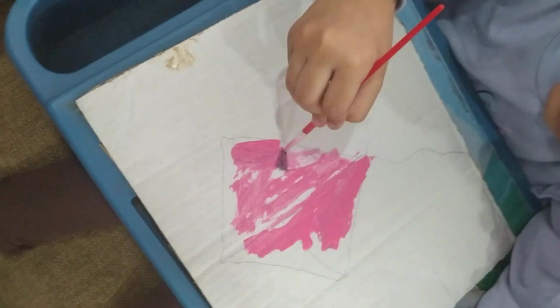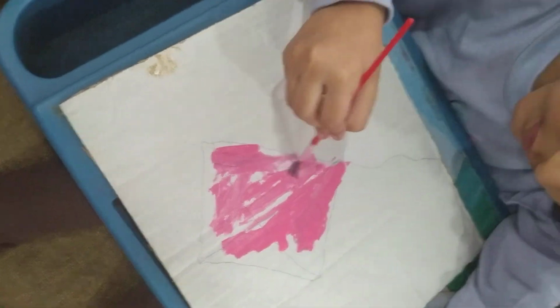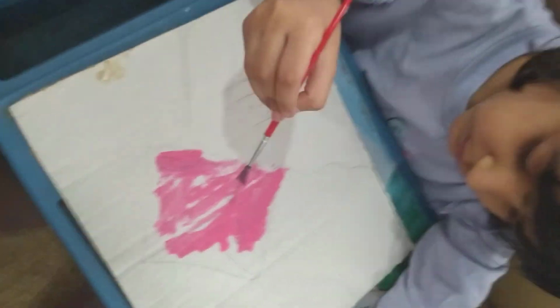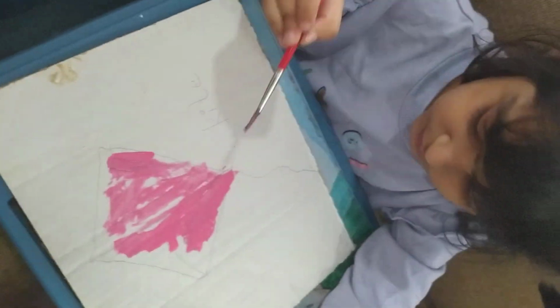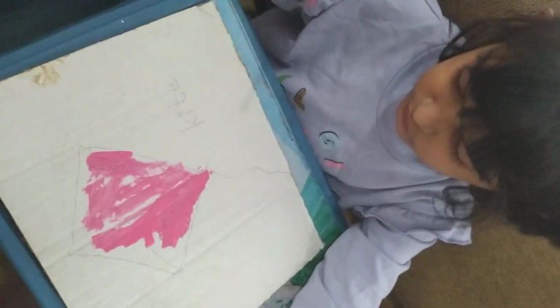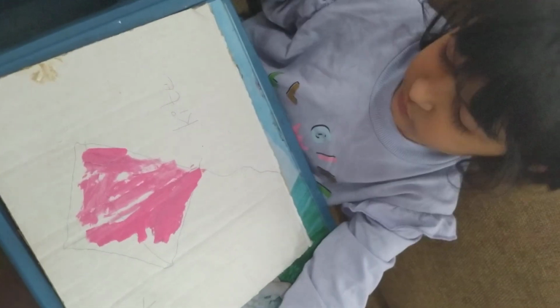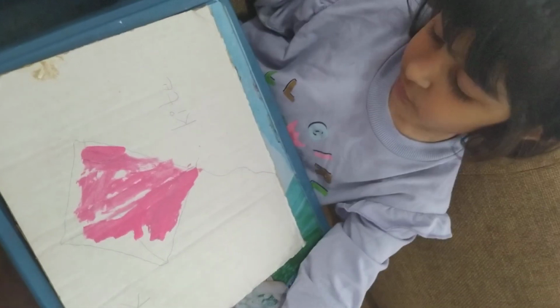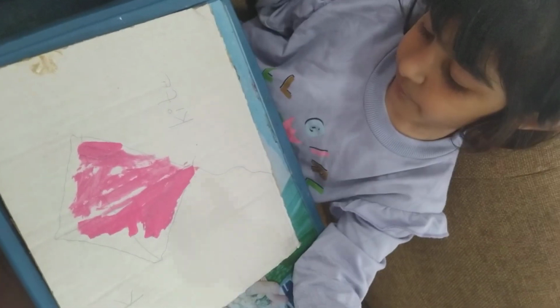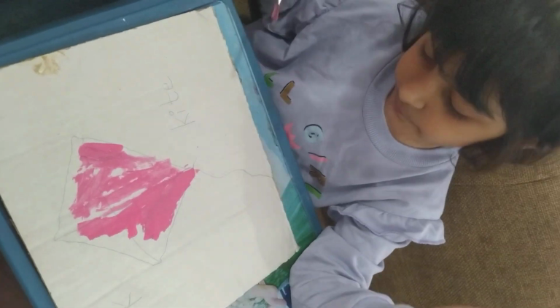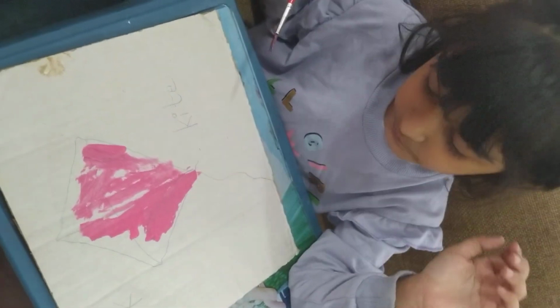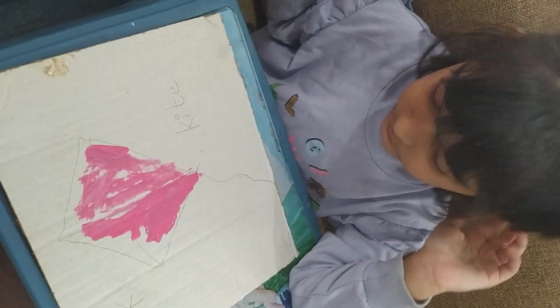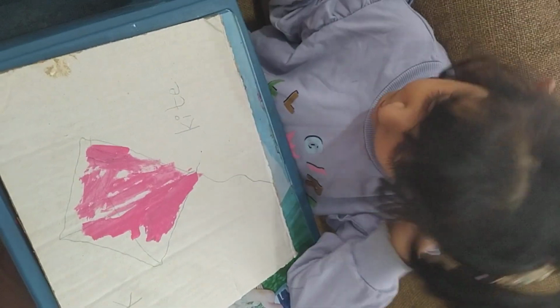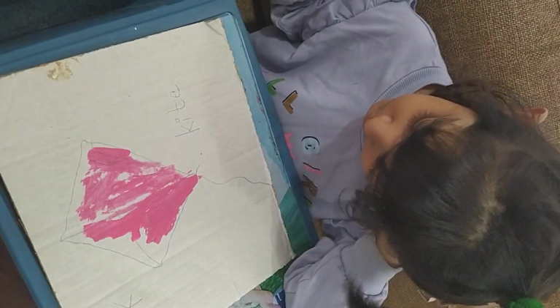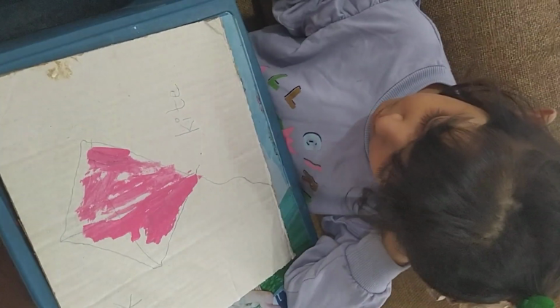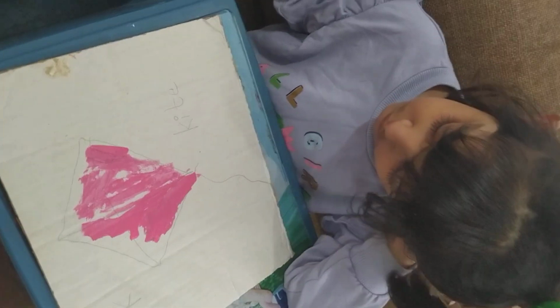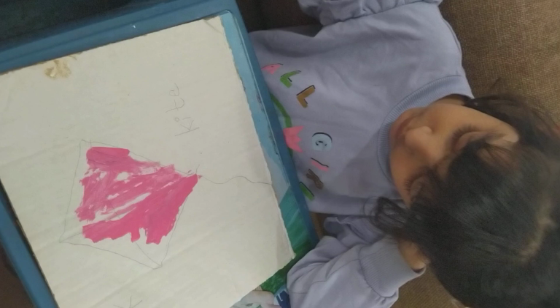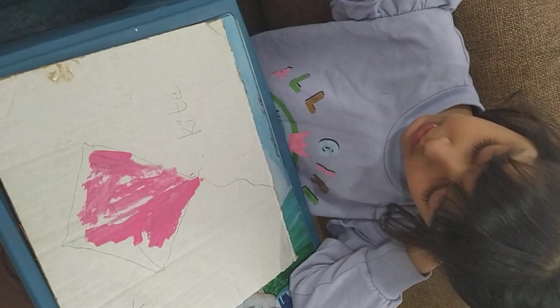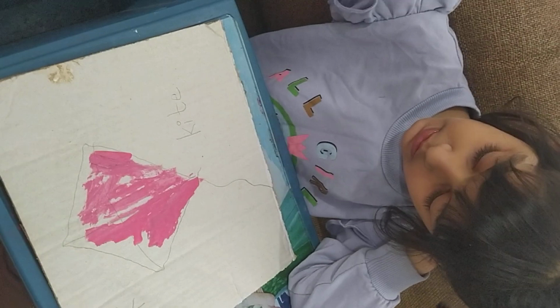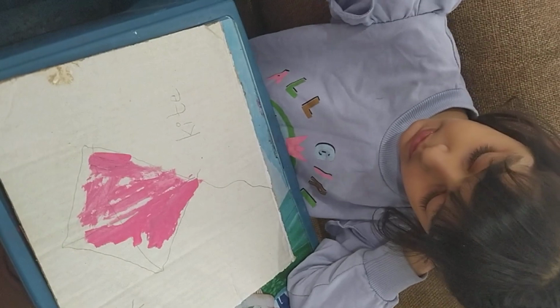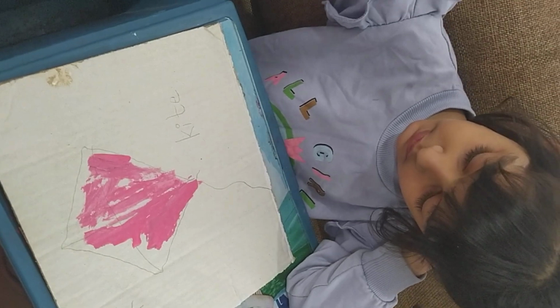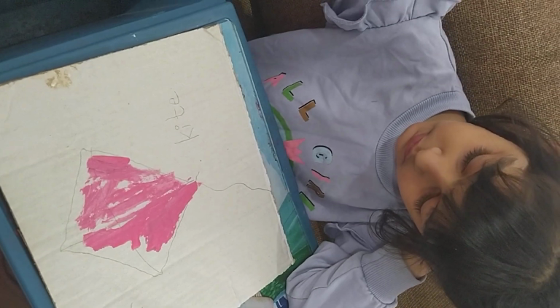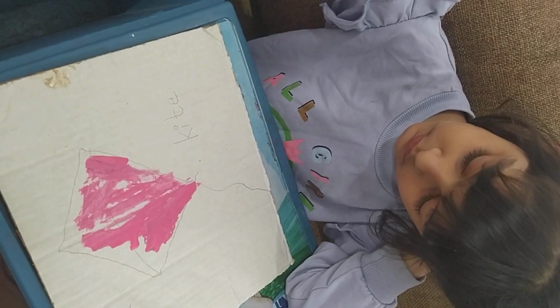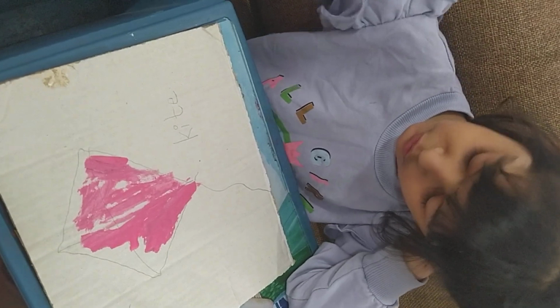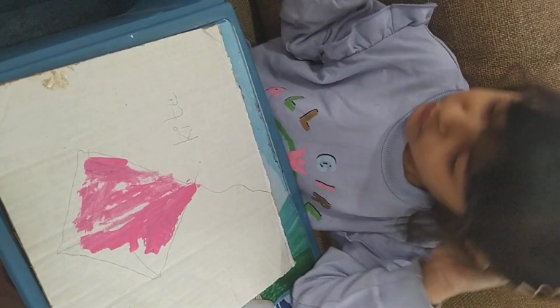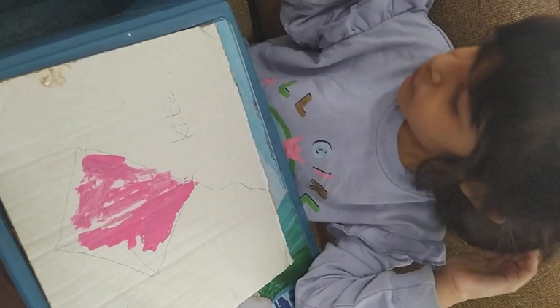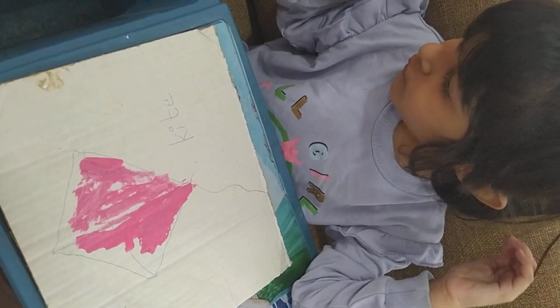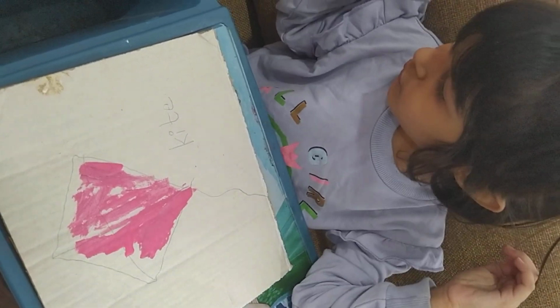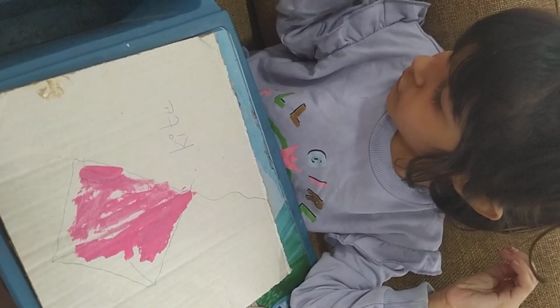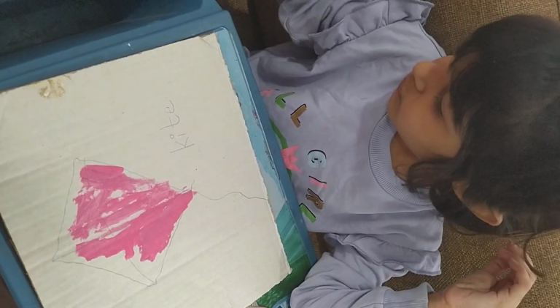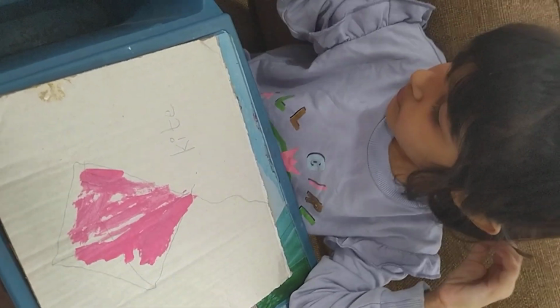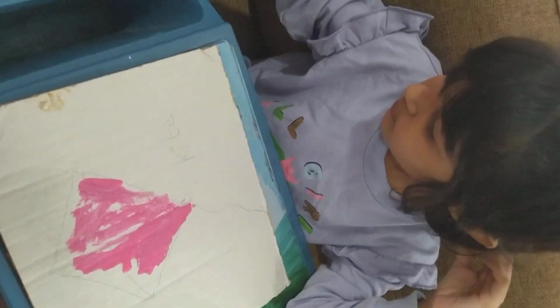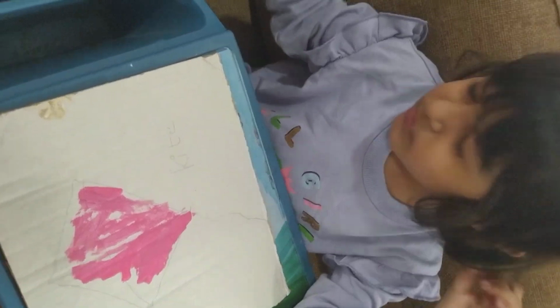Stay inside the line. Don't go outside the line. Kite starts from the letter K.